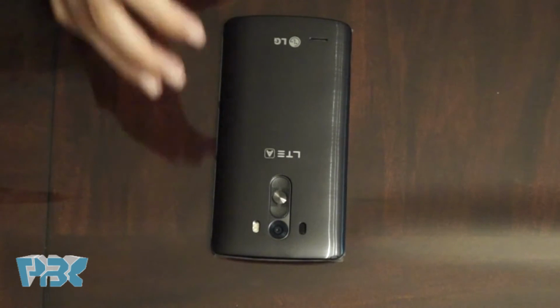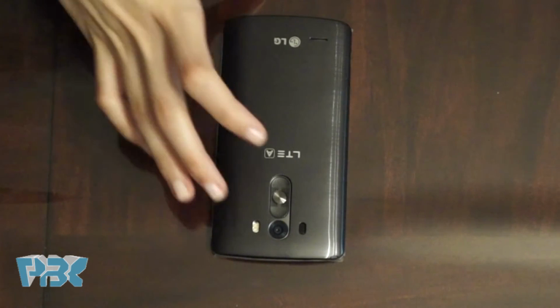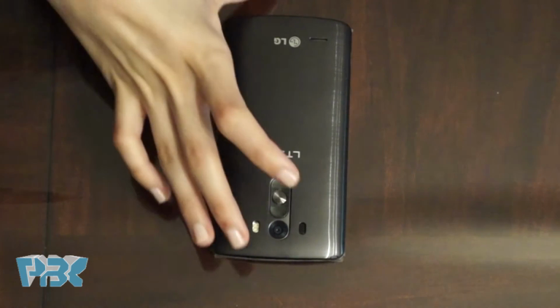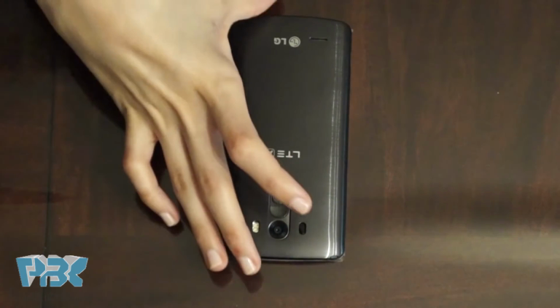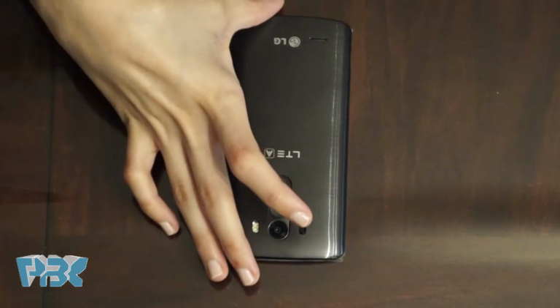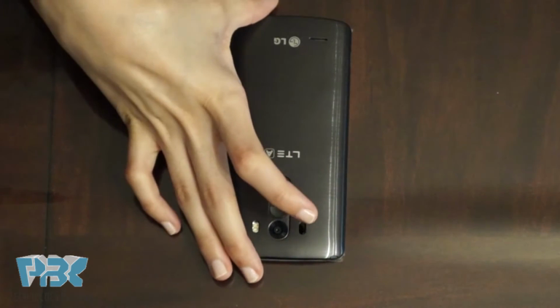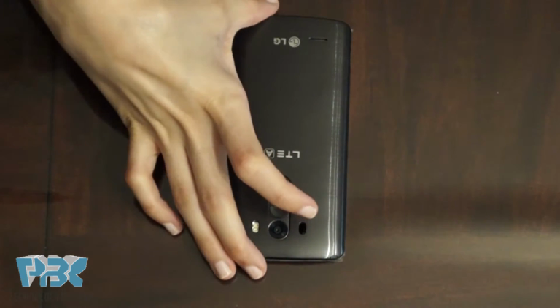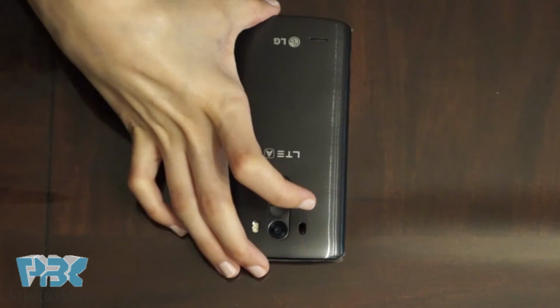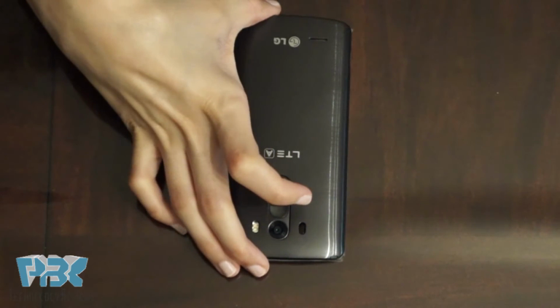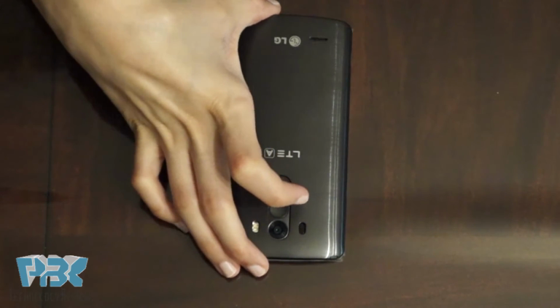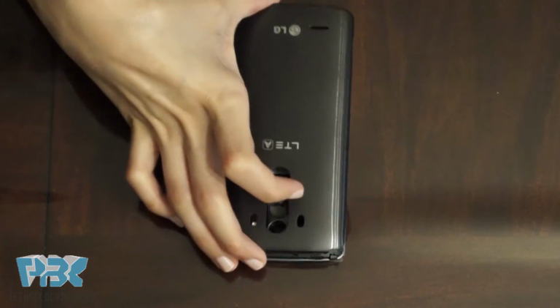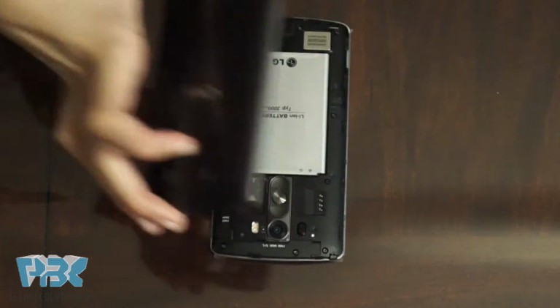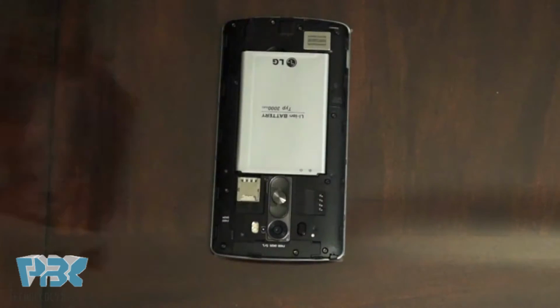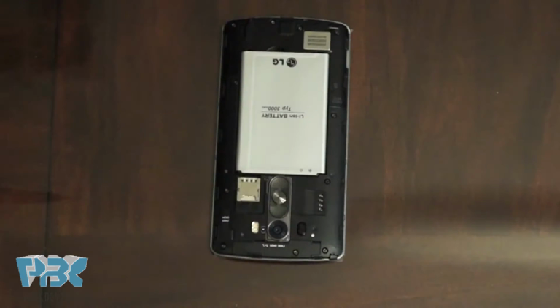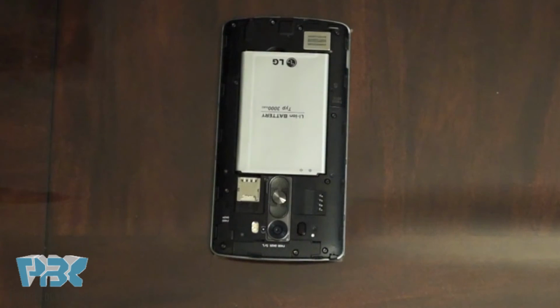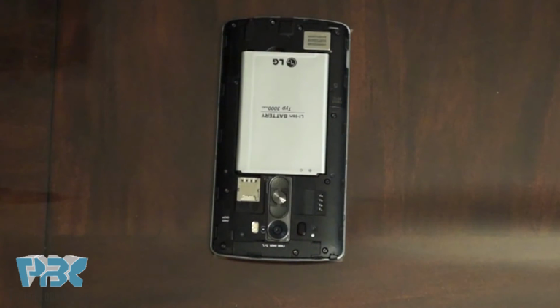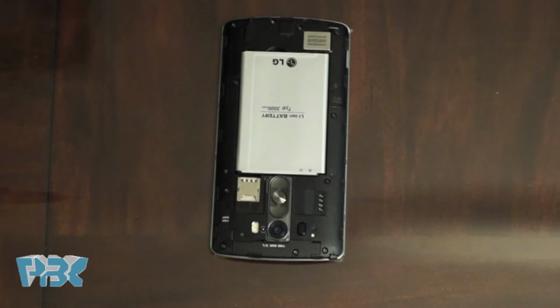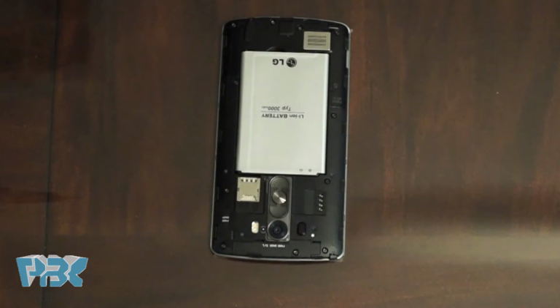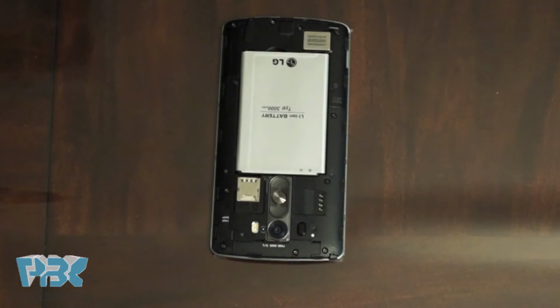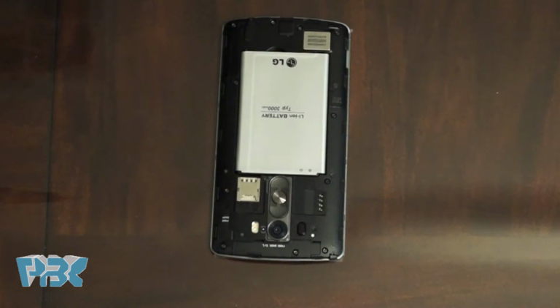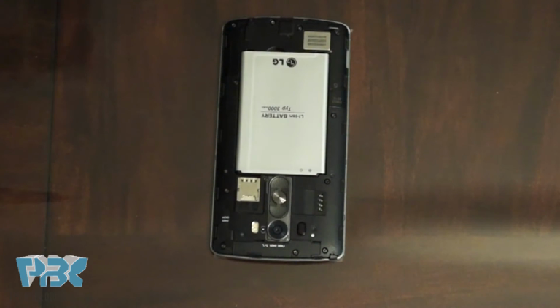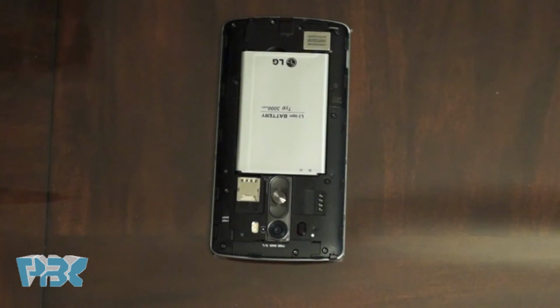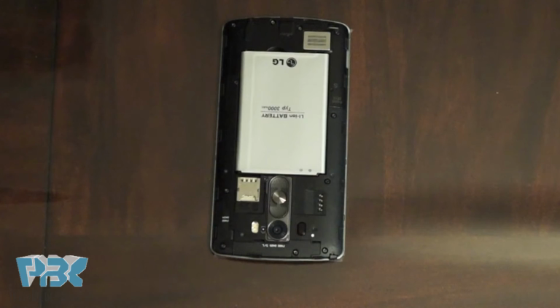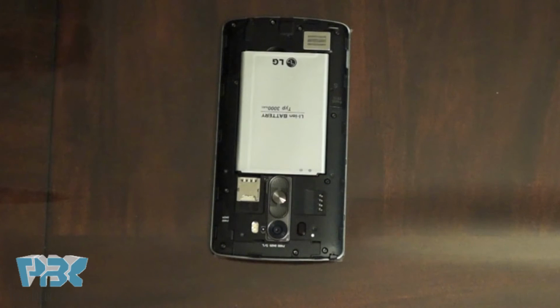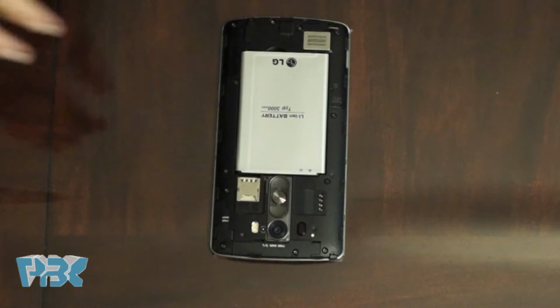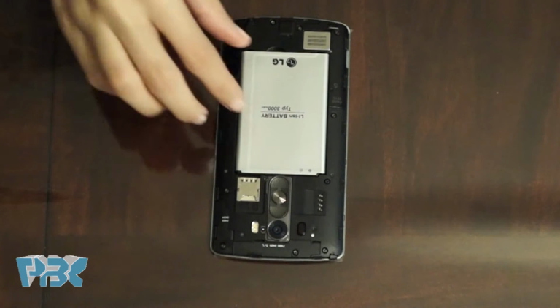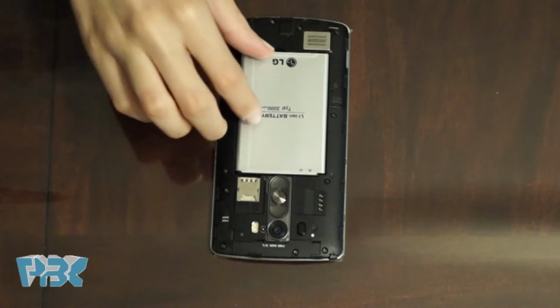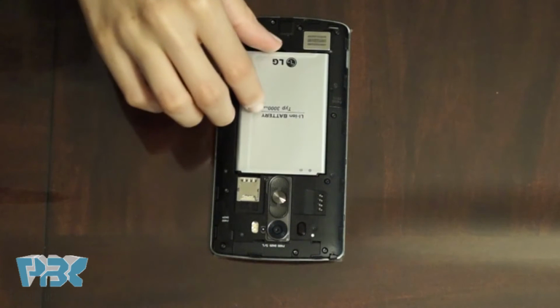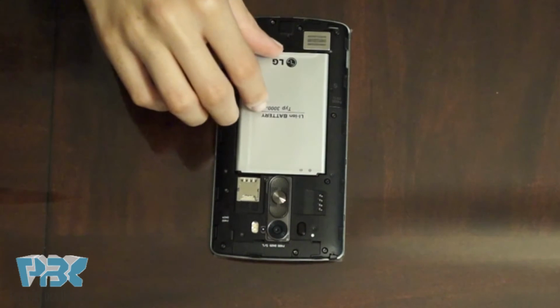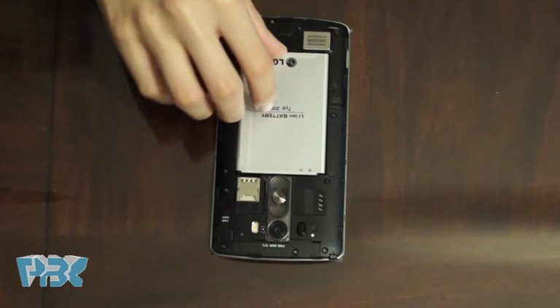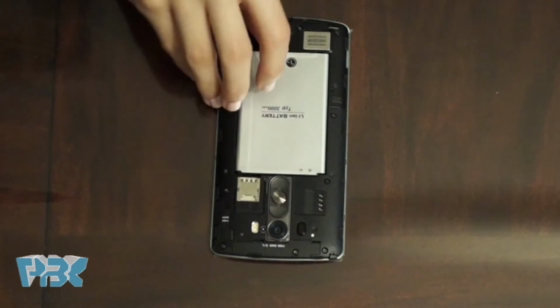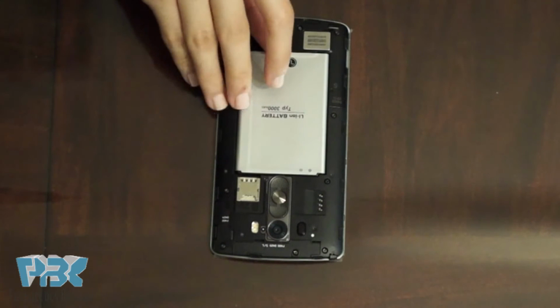First remove the battery door. Then you will take out the battery.